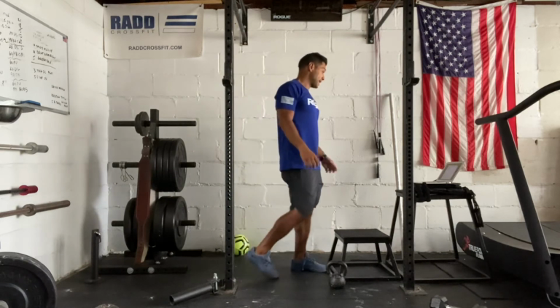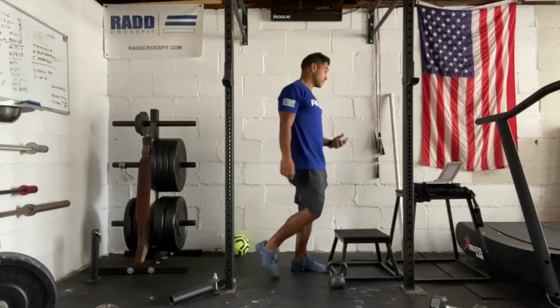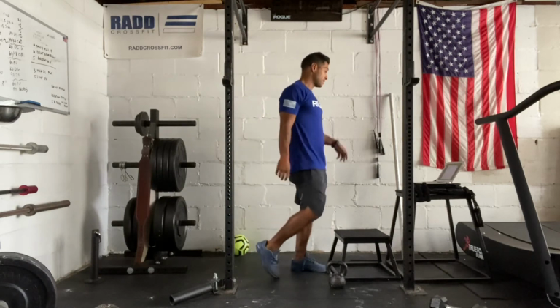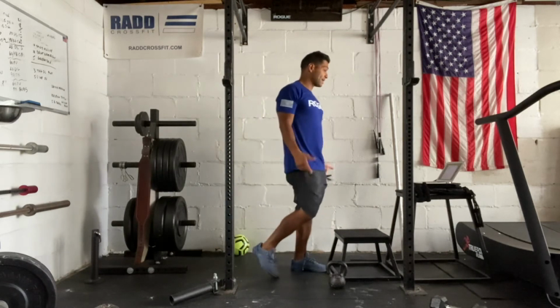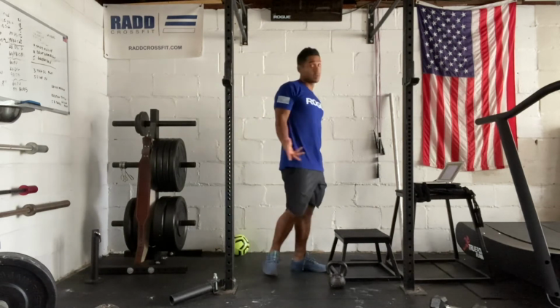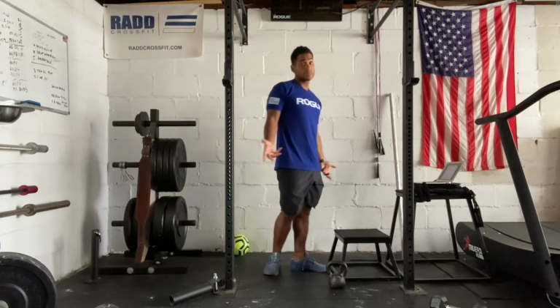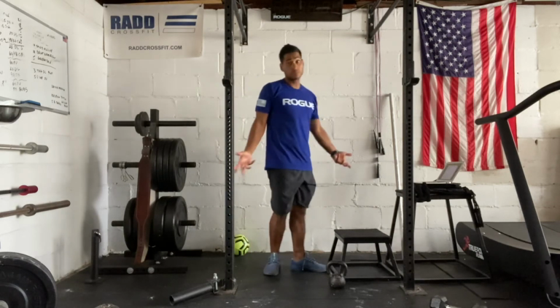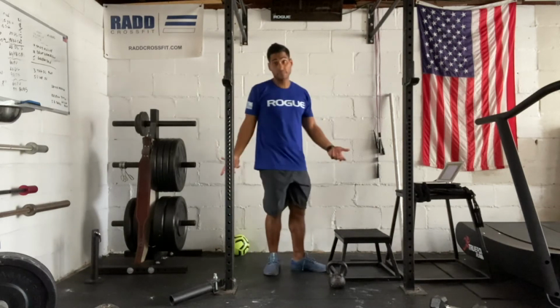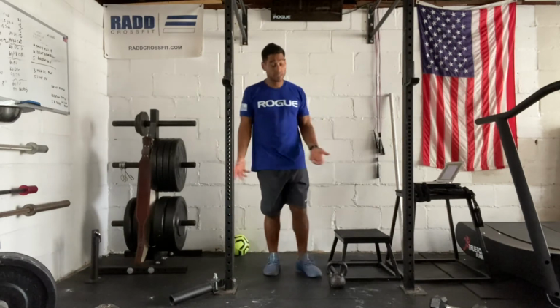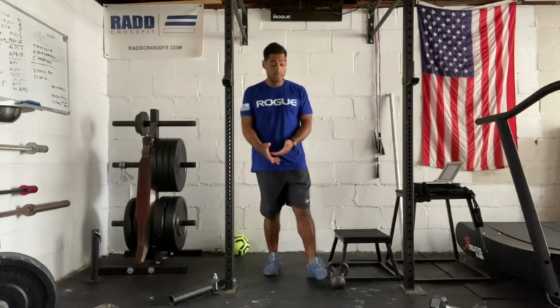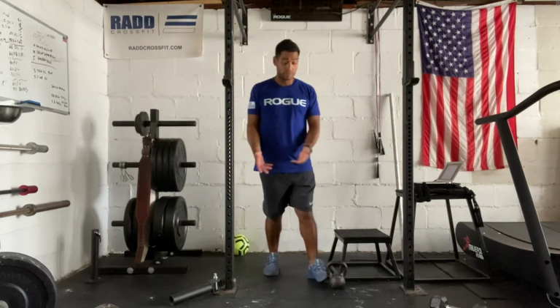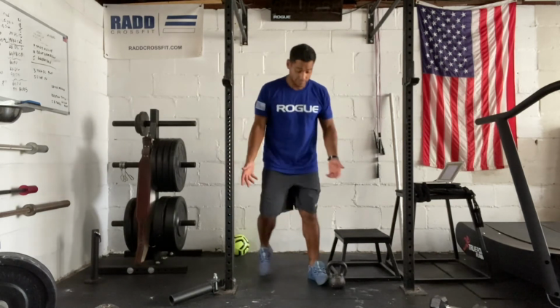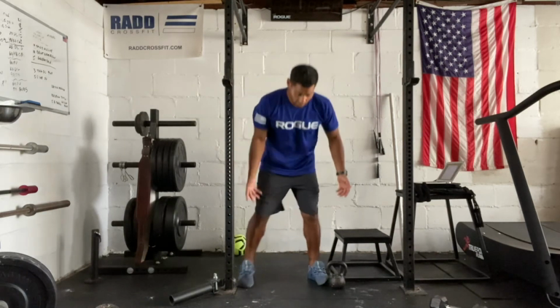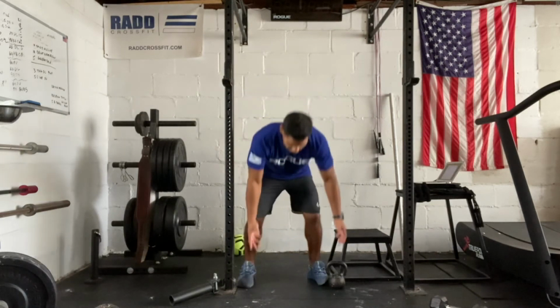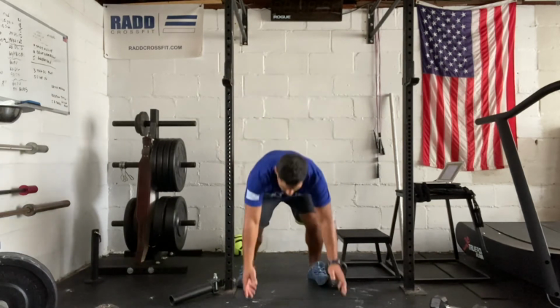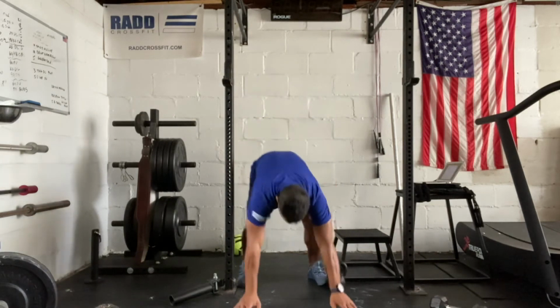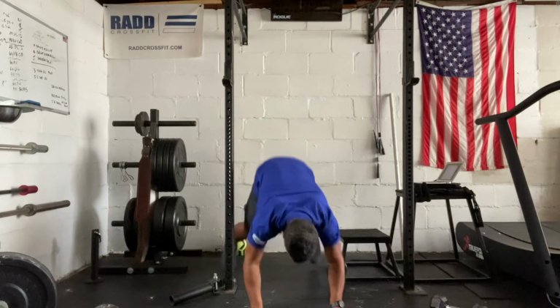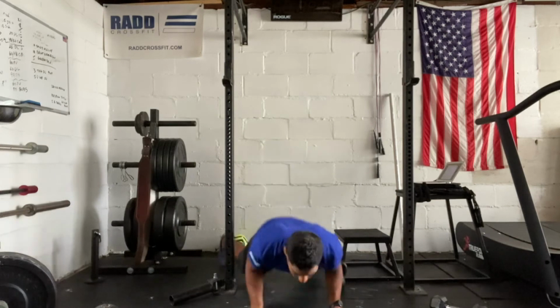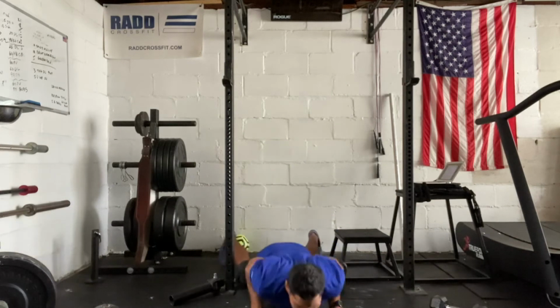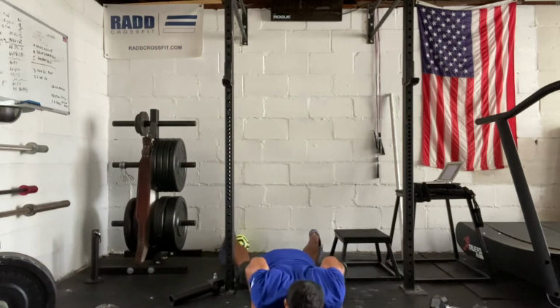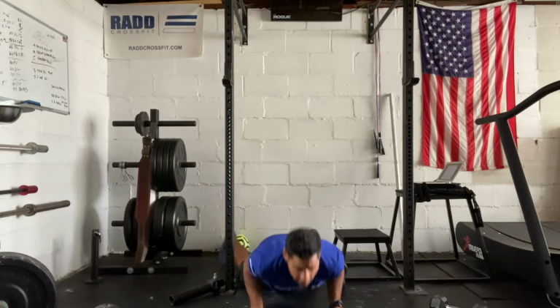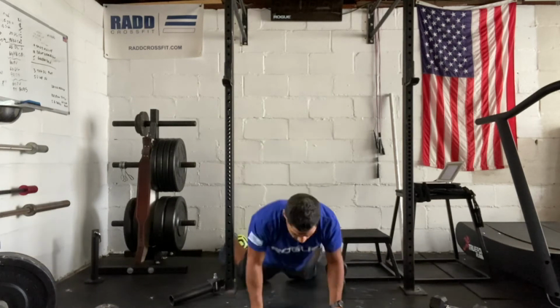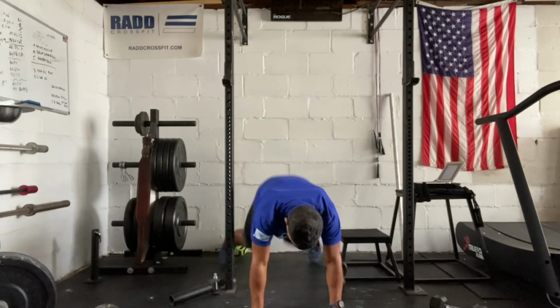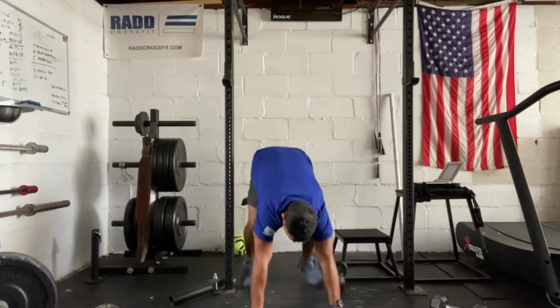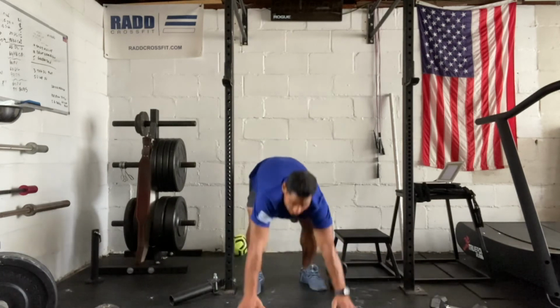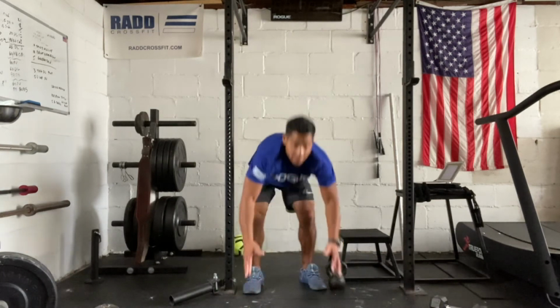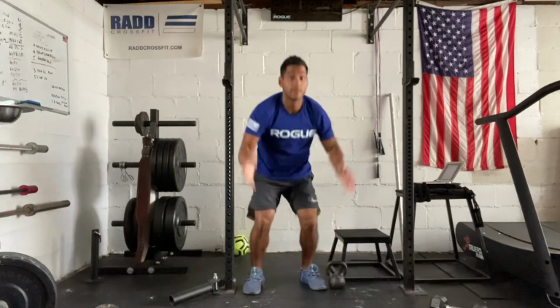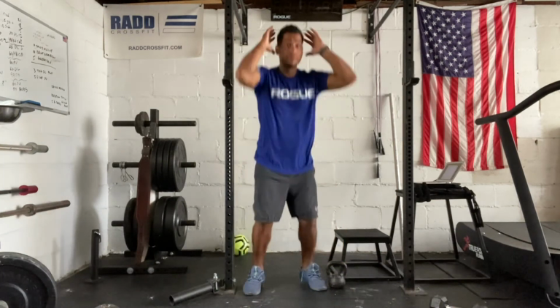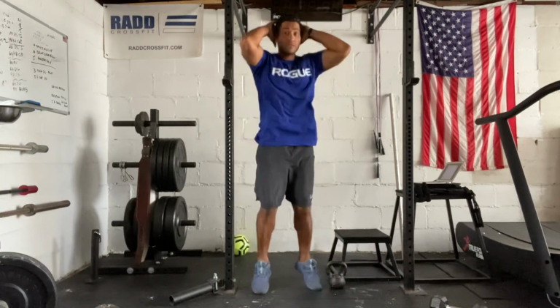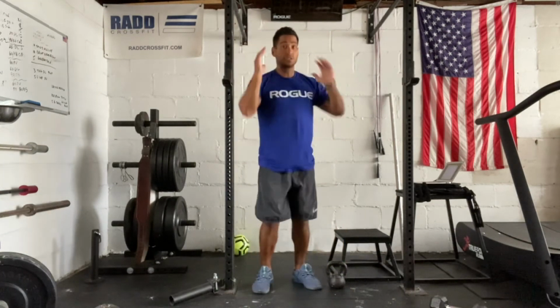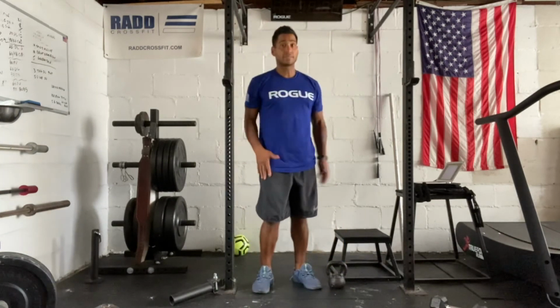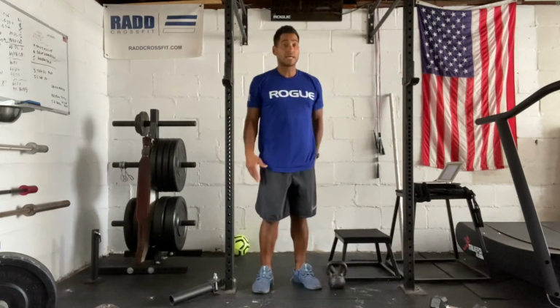After that, we have the burpee — pretty straightforward. Get down, three rounds, get yourself back up, finish with a jump and clap.